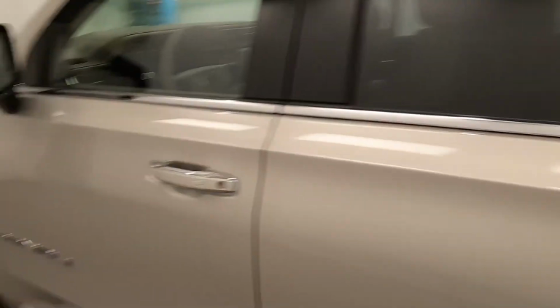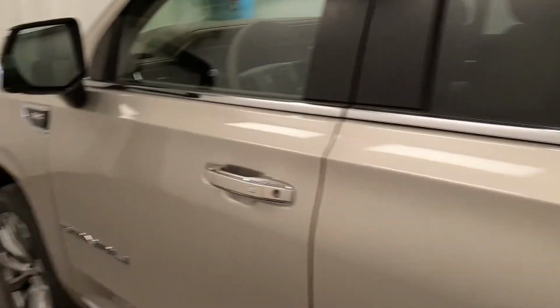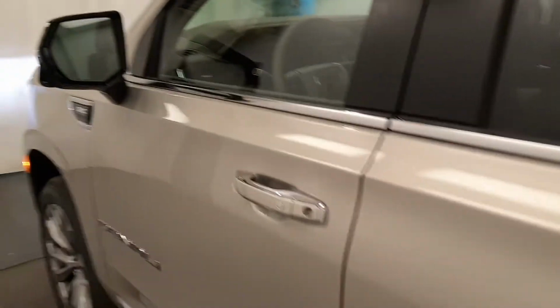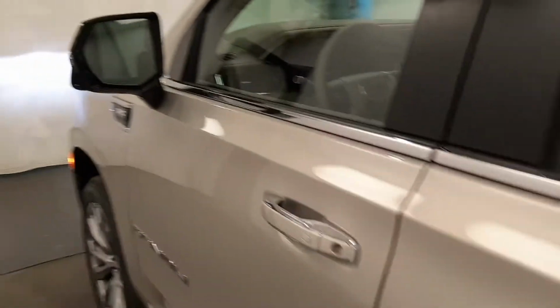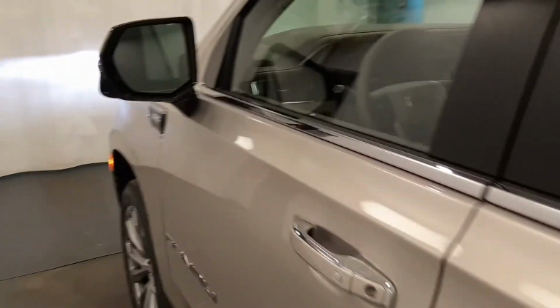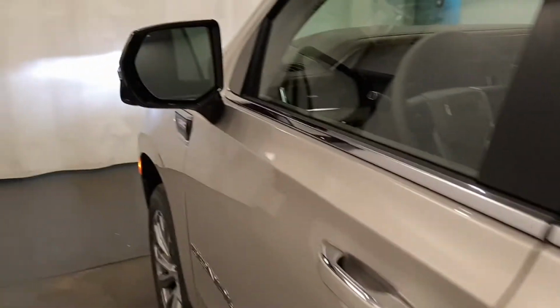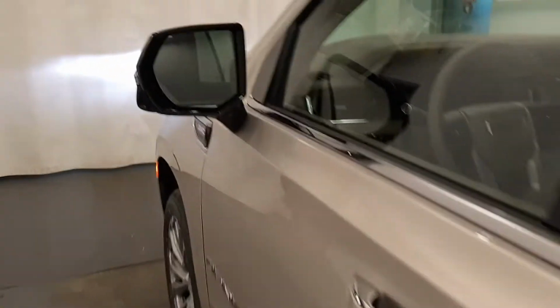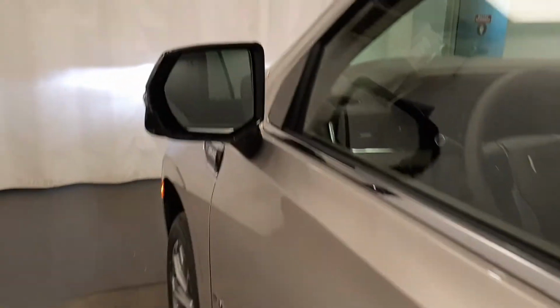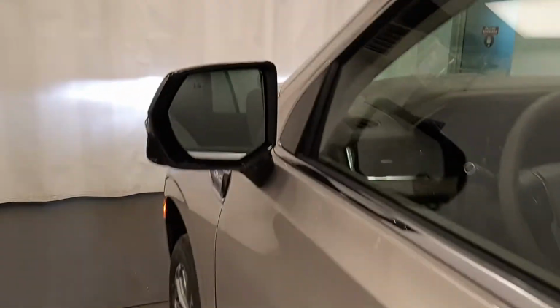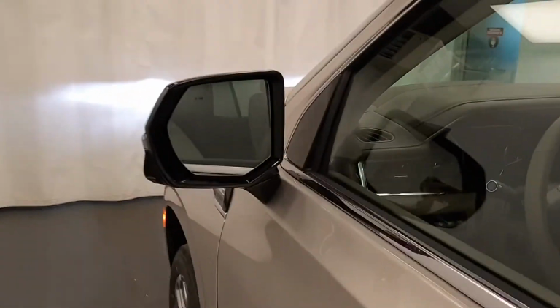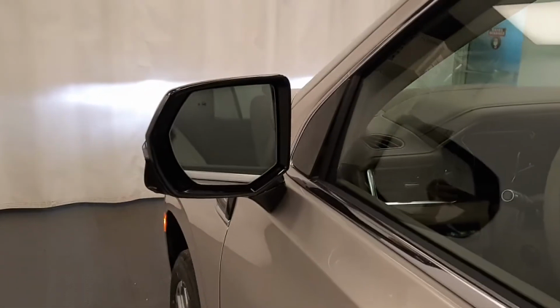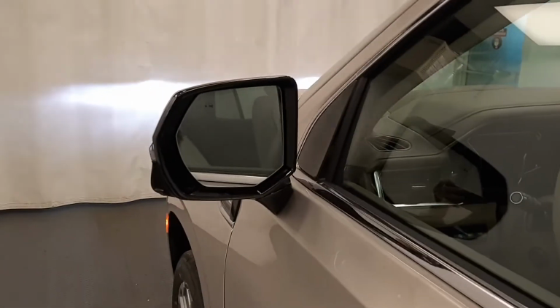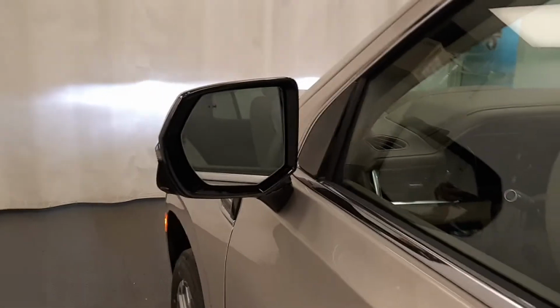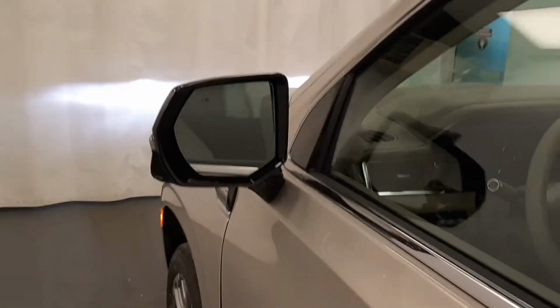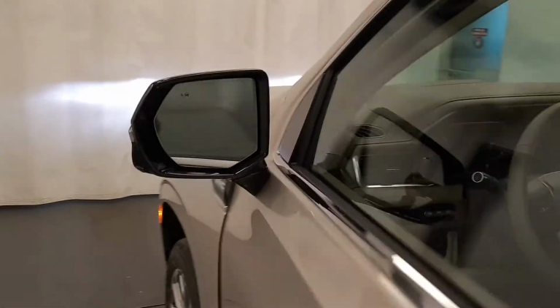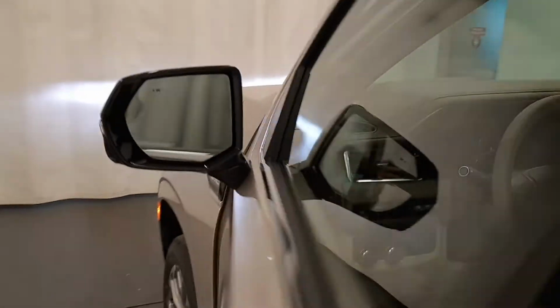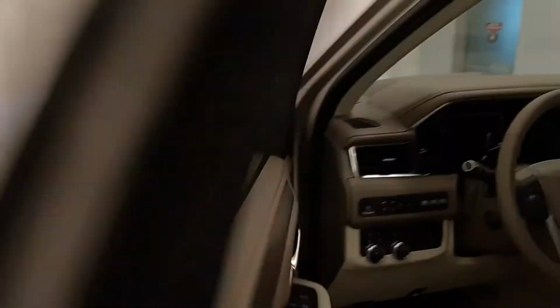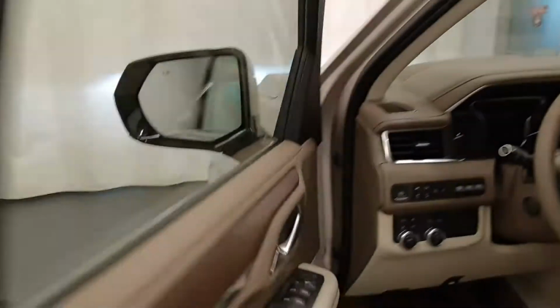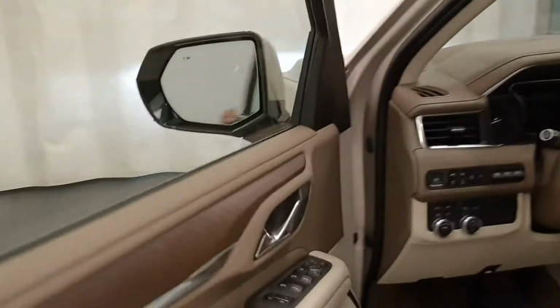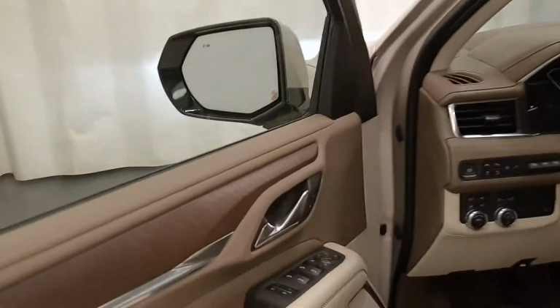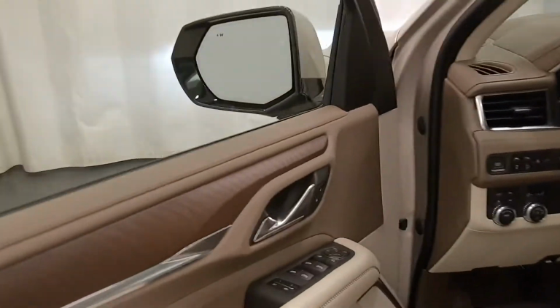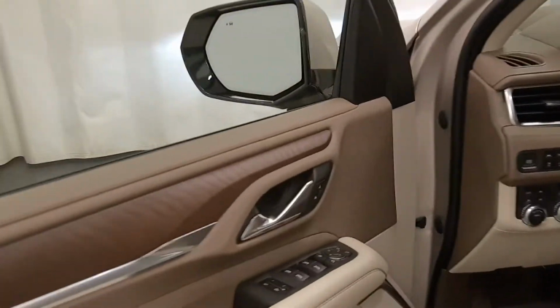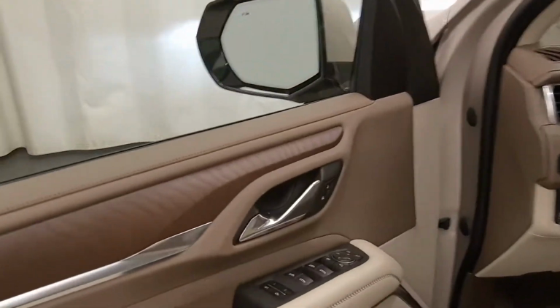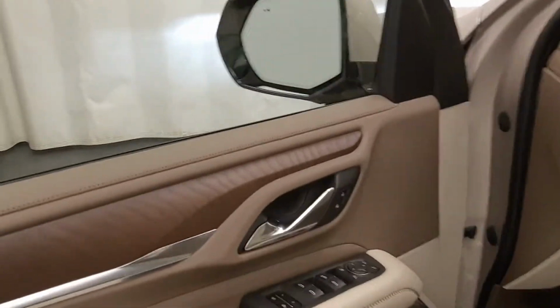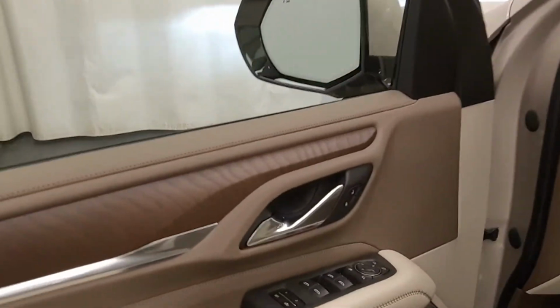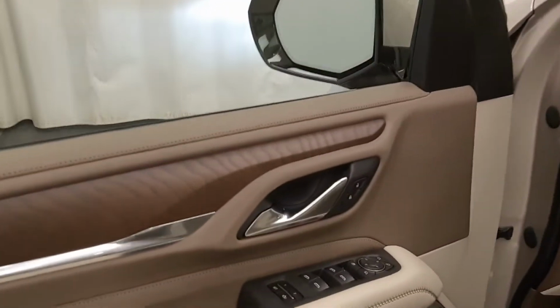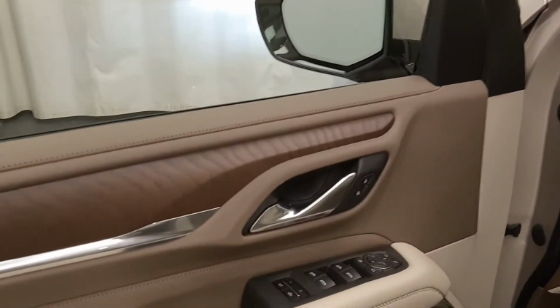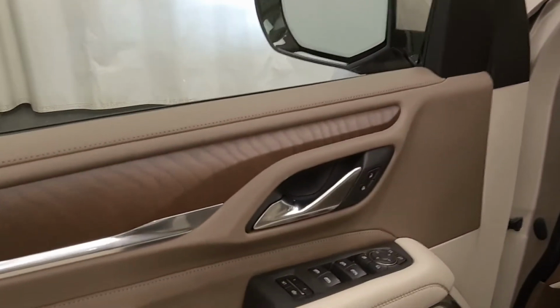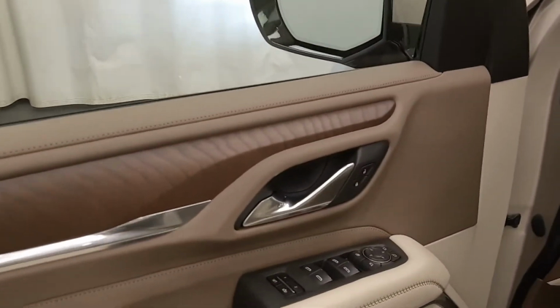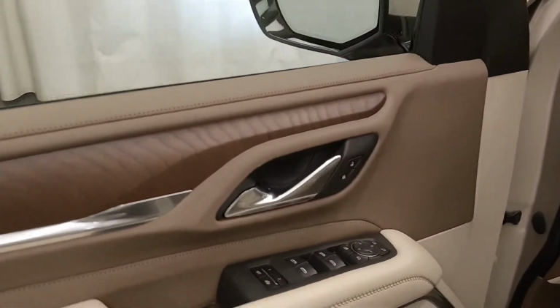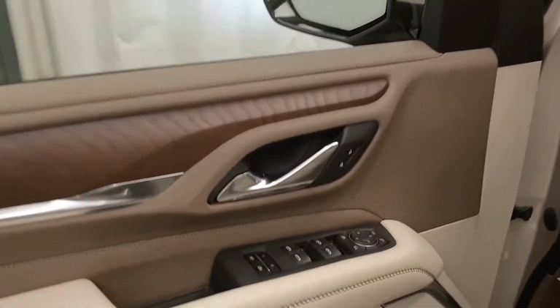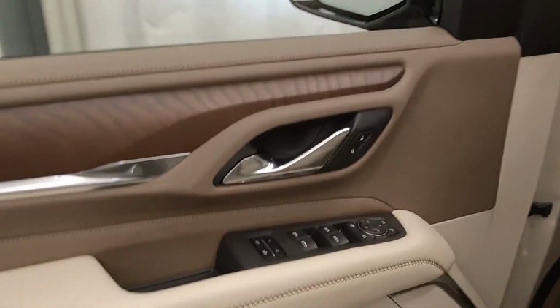We have smart key access, blind spot assist mirrors, power windows, locks and mirrors, and power folding mirrors.